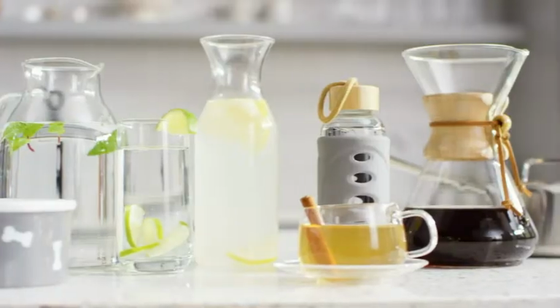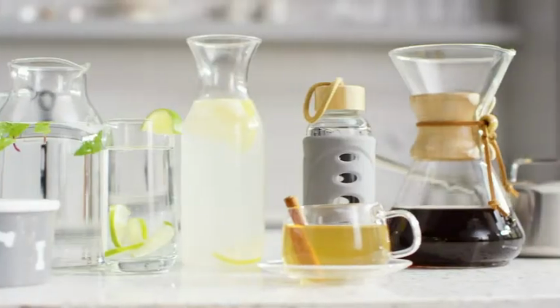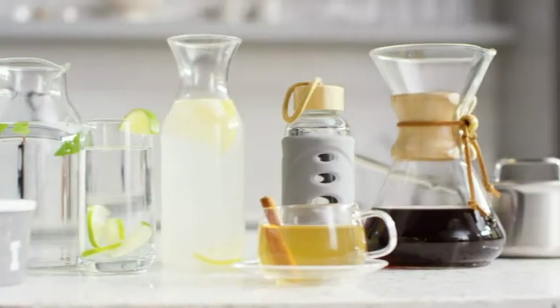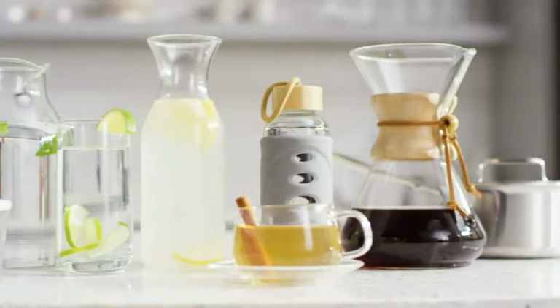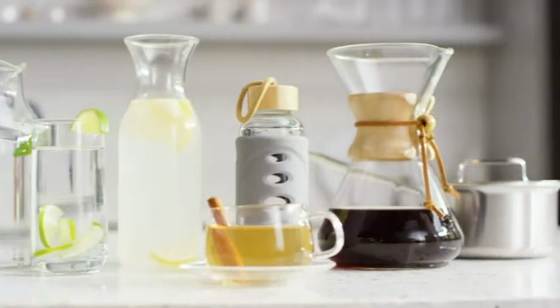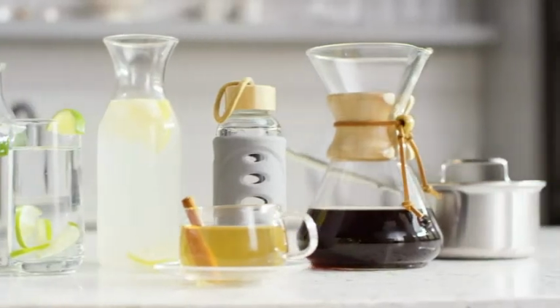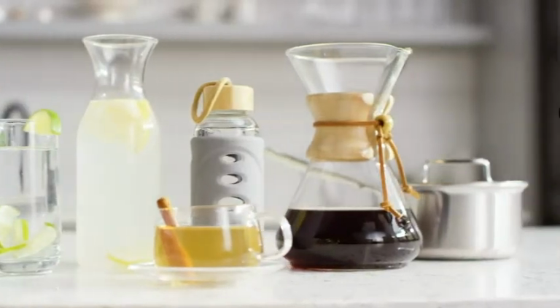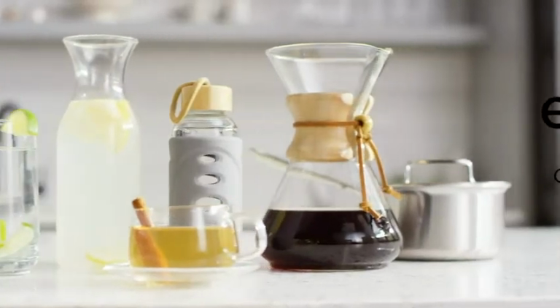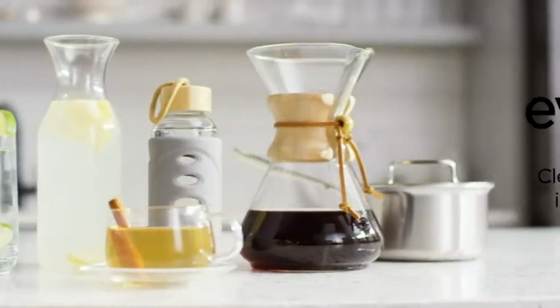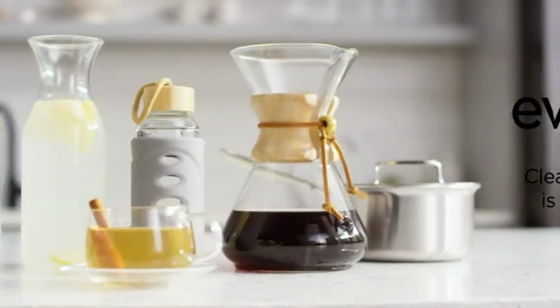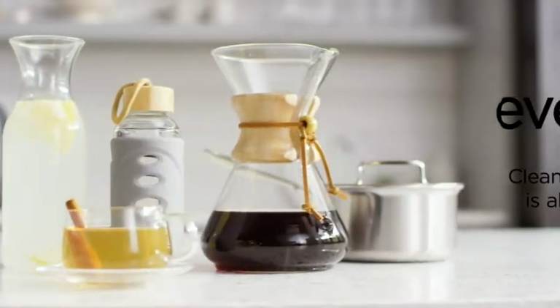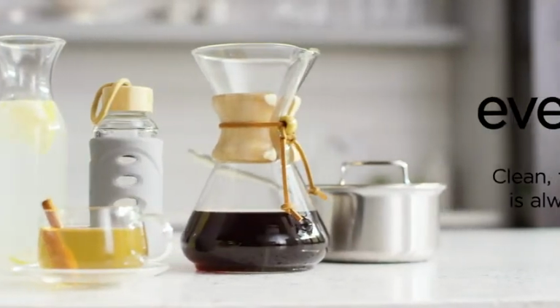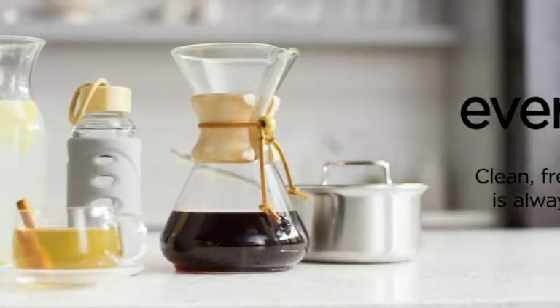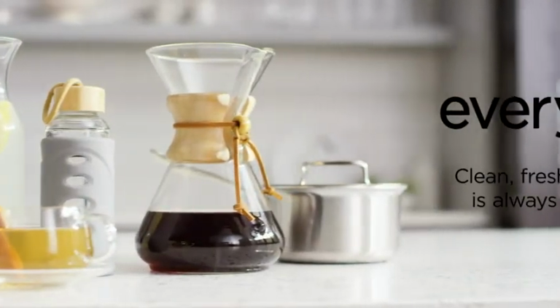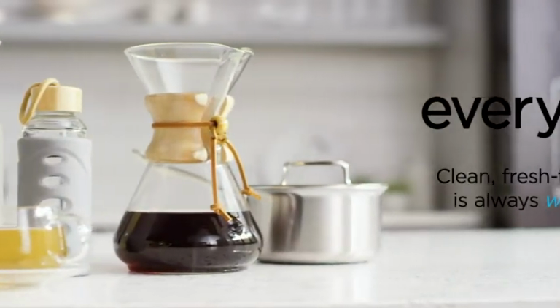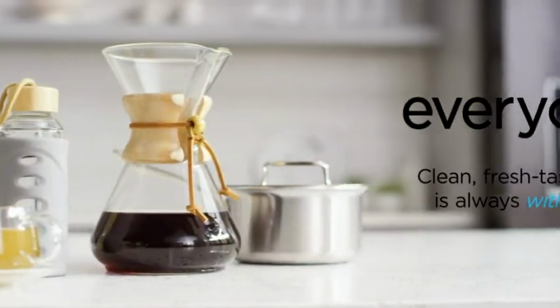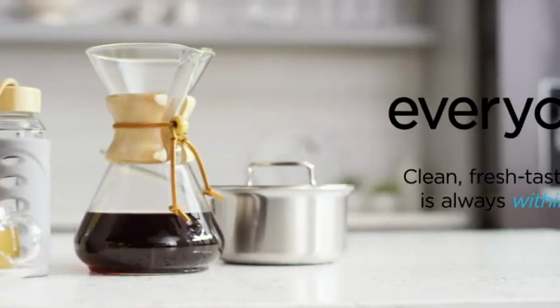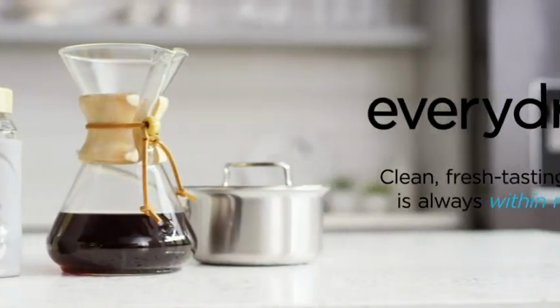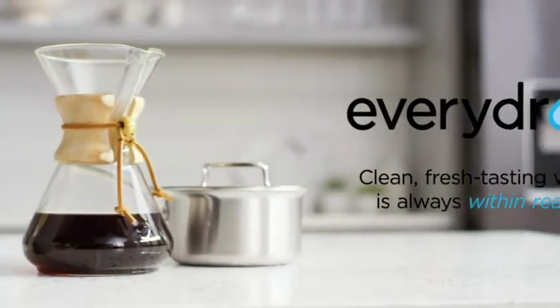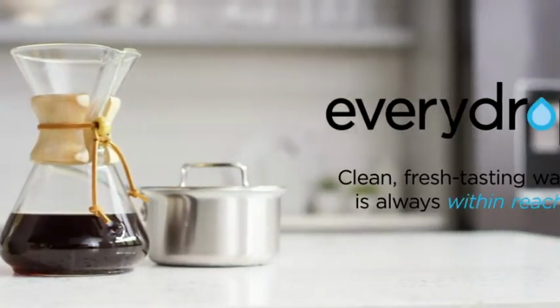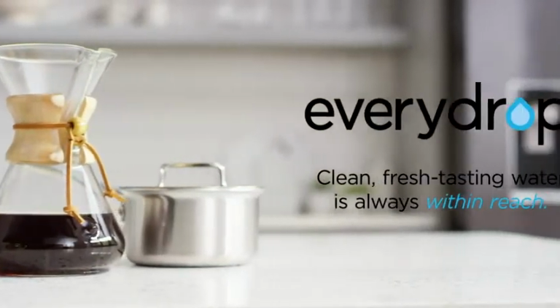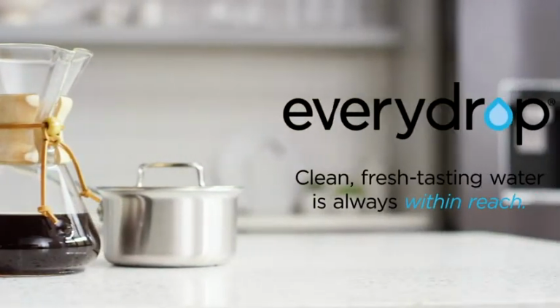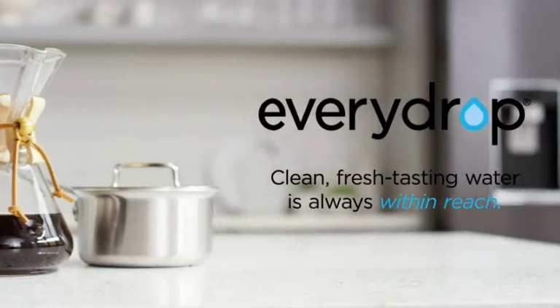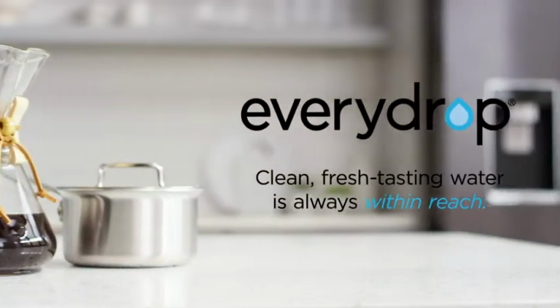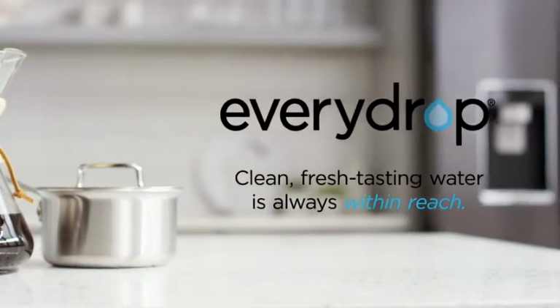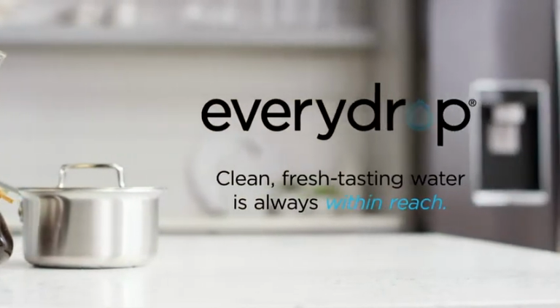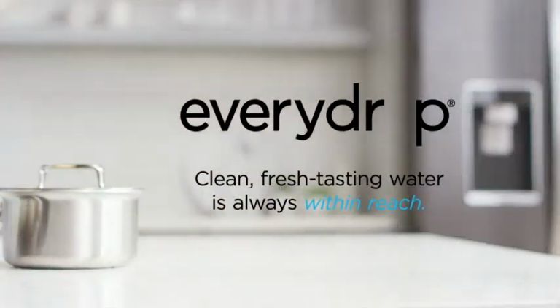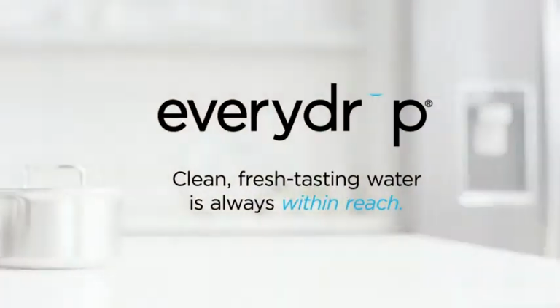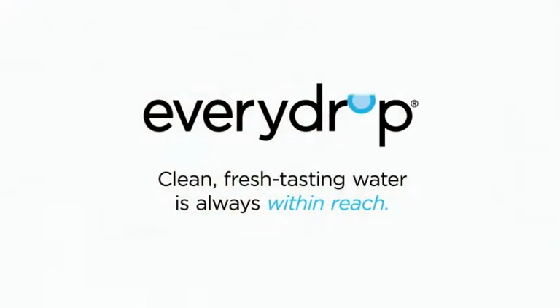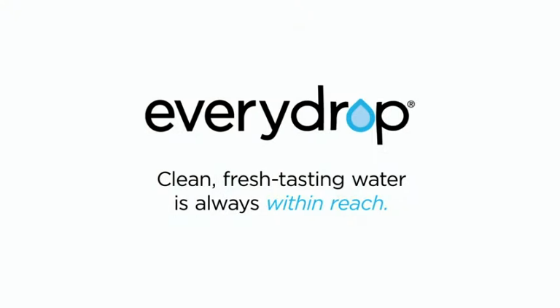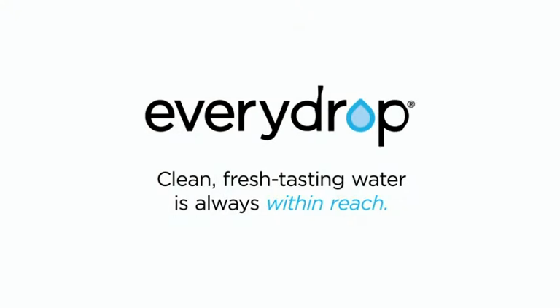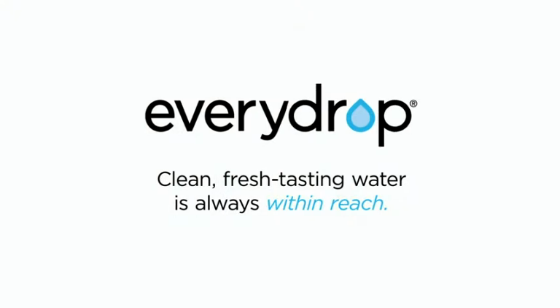Getting six new months of clean, fresh-tasting water and ice is as easy as that.